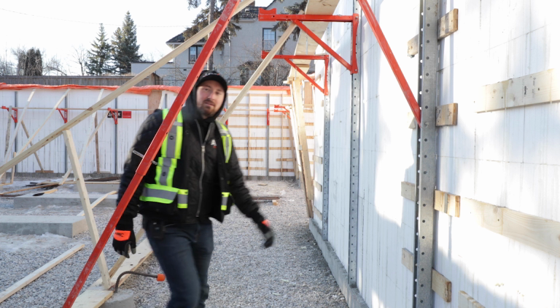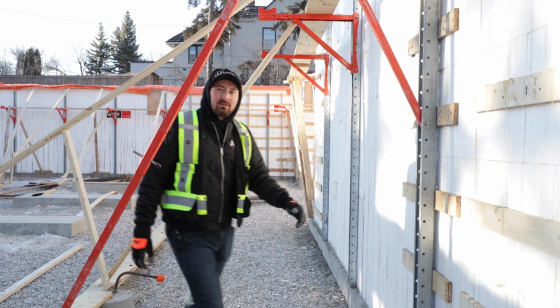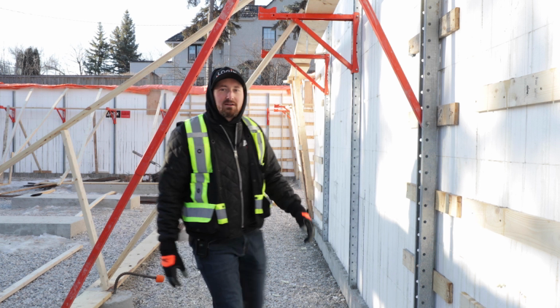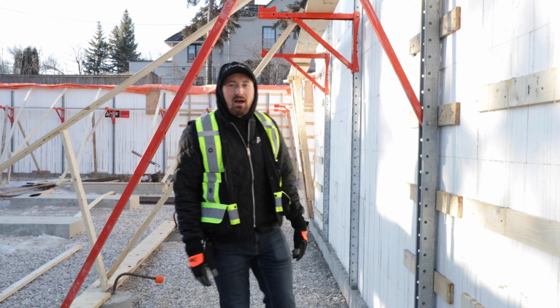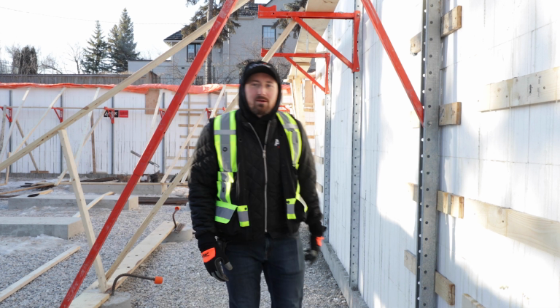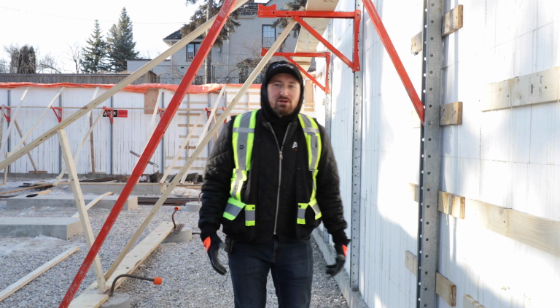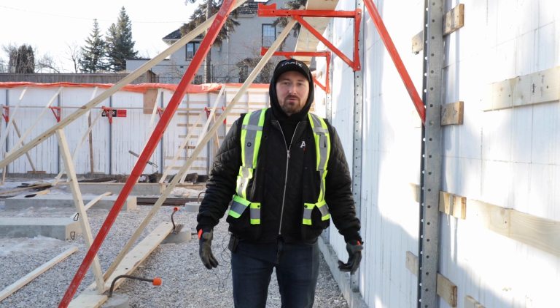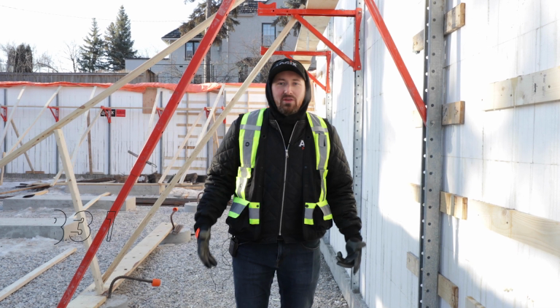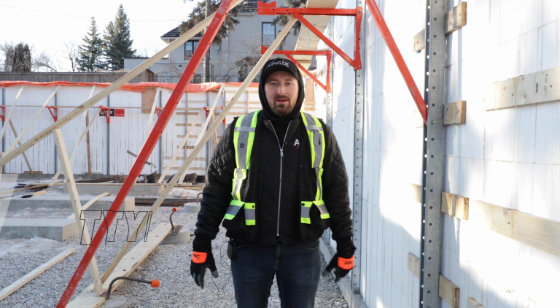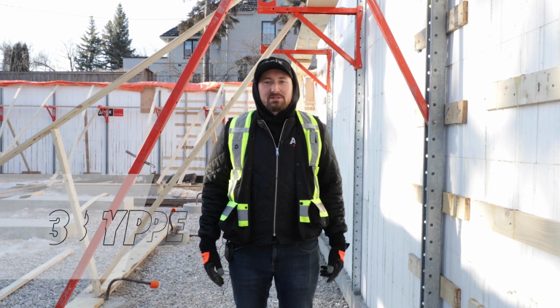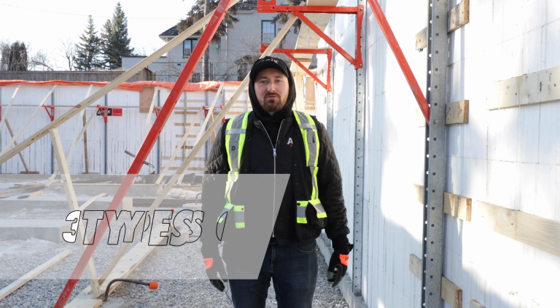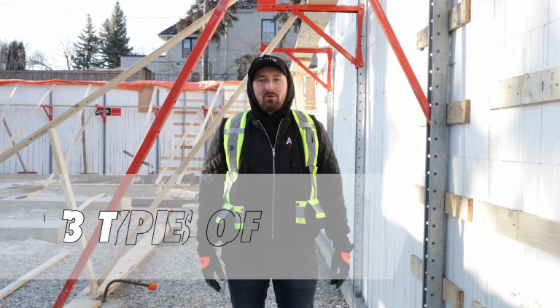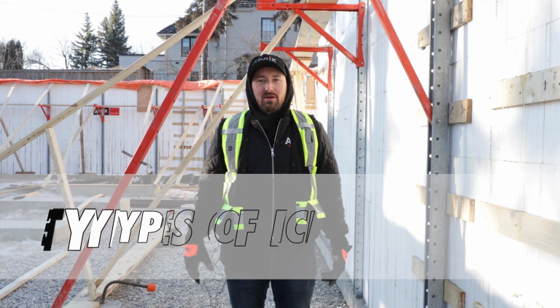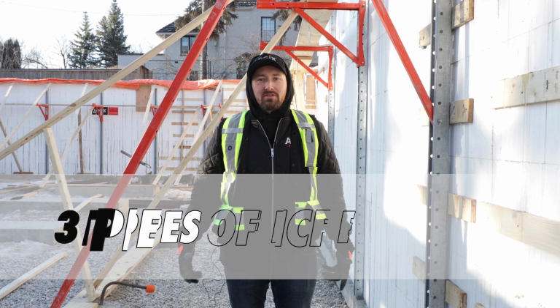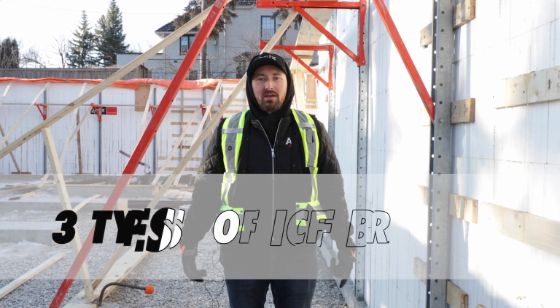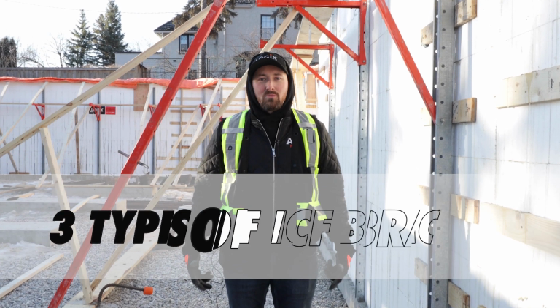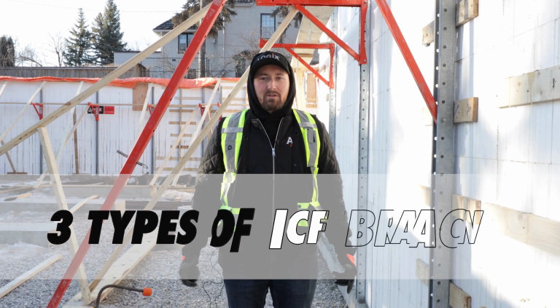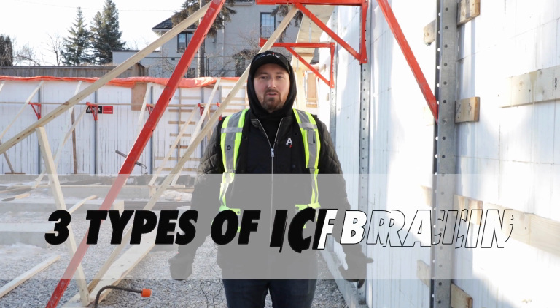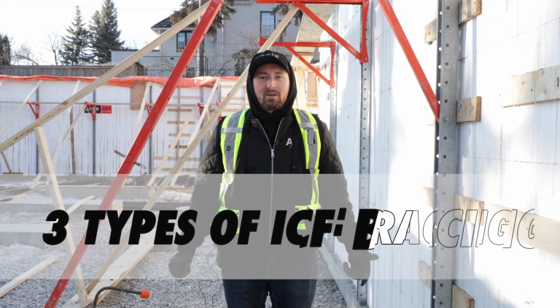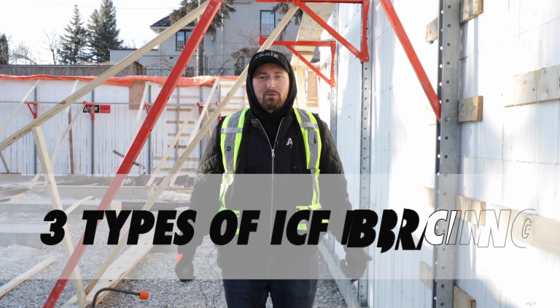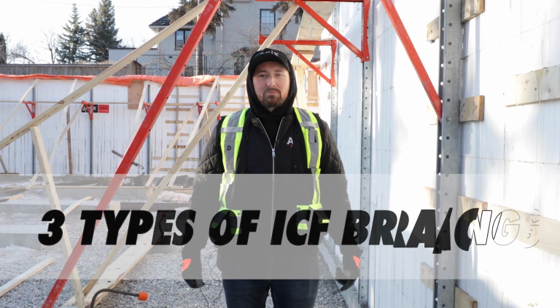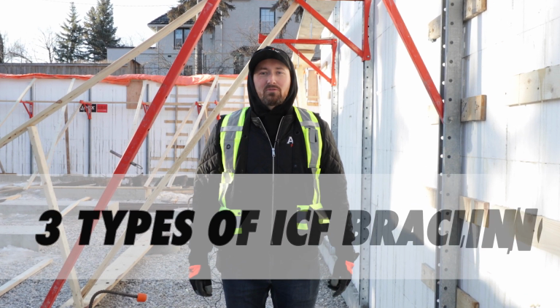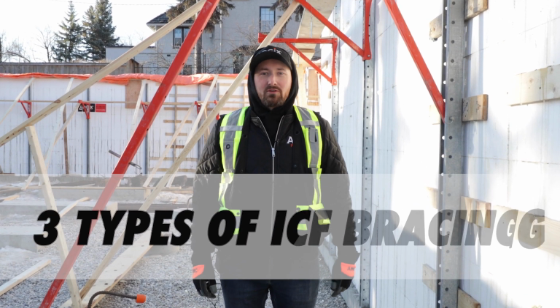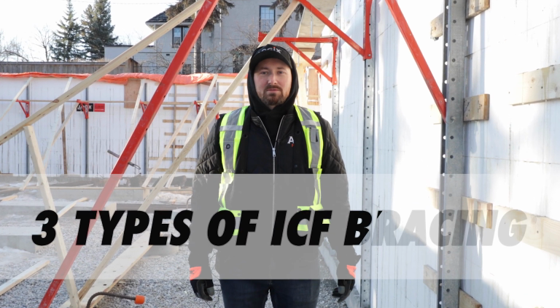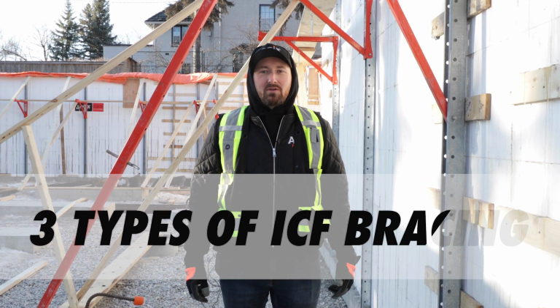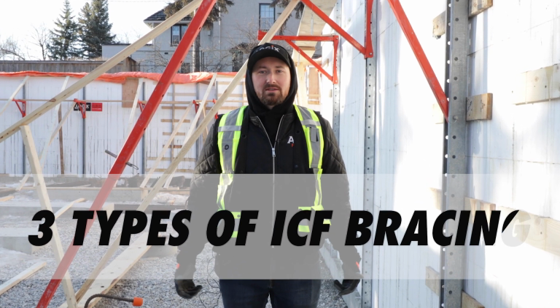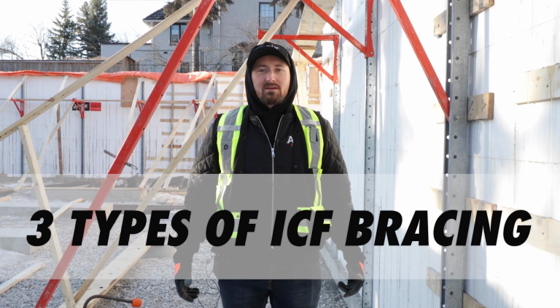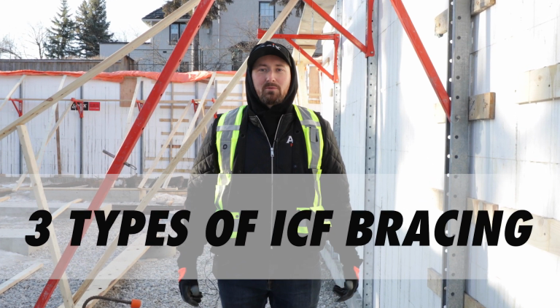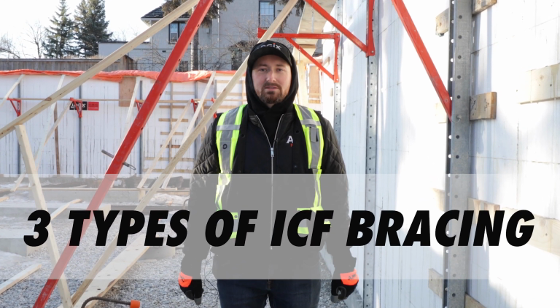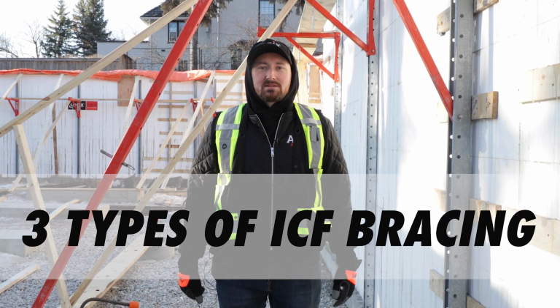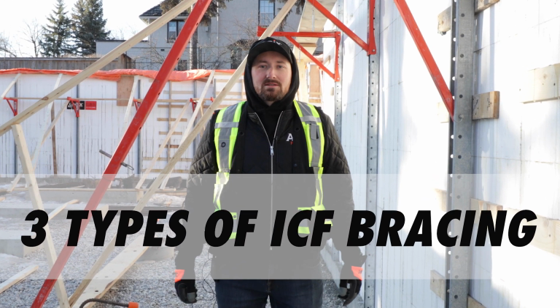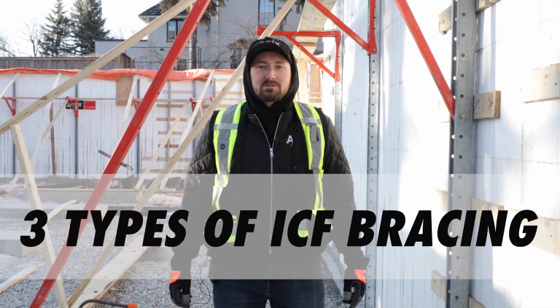Hi, I'm Jay with AMC Foam, and today we're going to talk about some different types of ICF bracing systems.